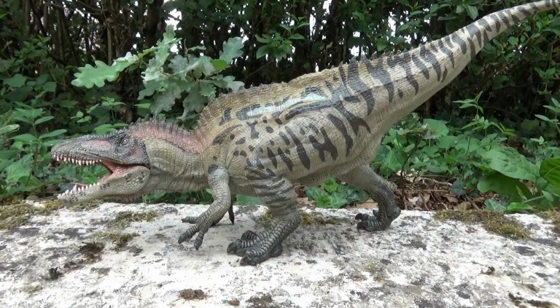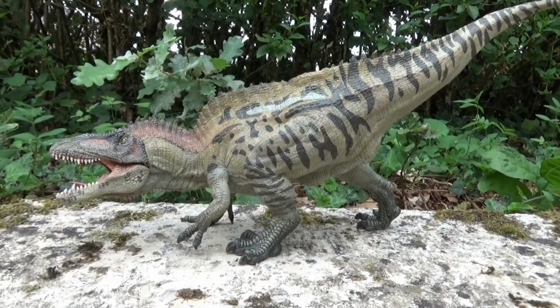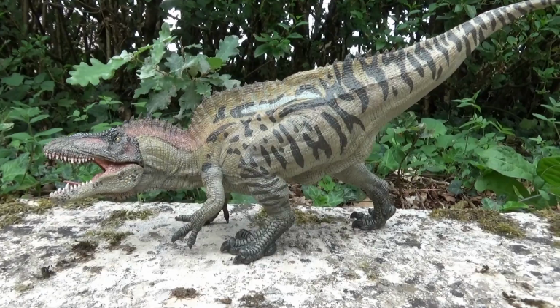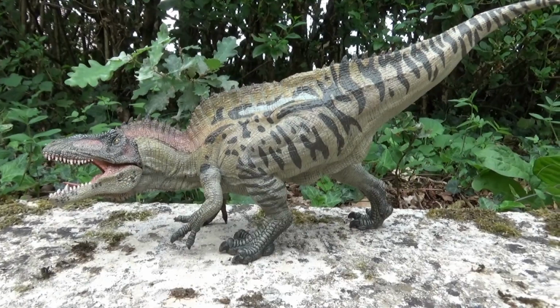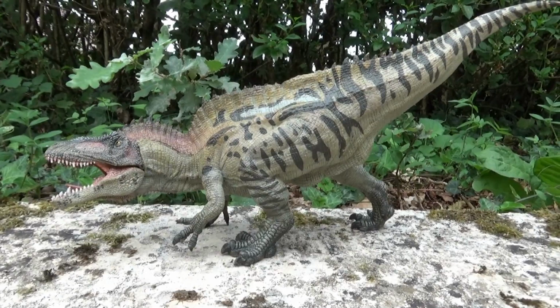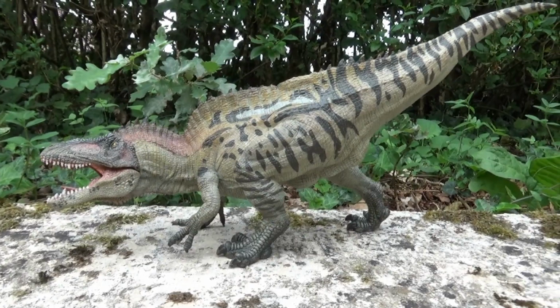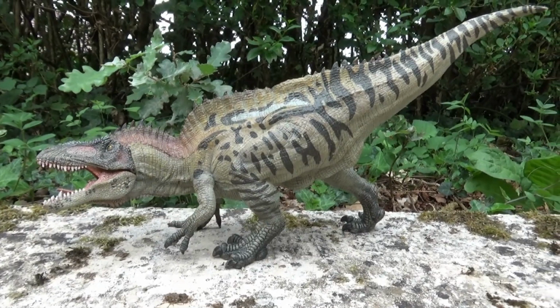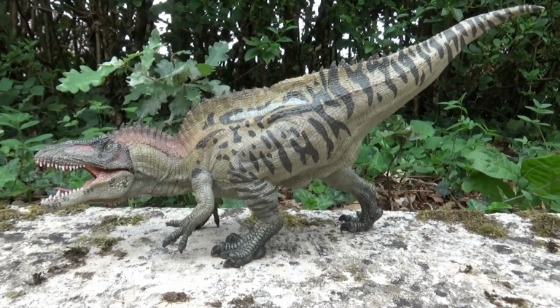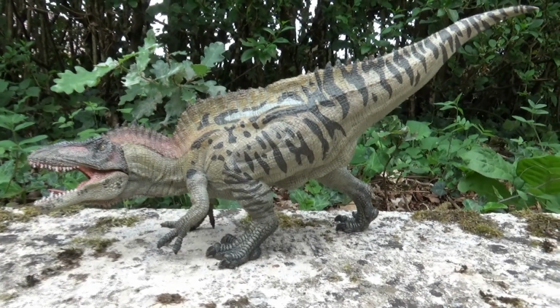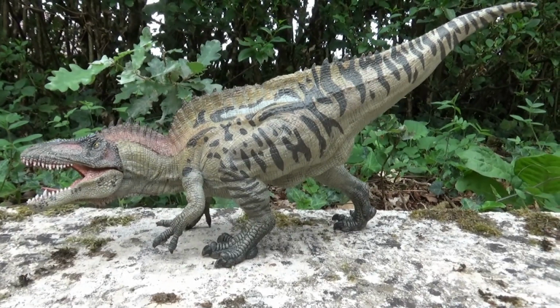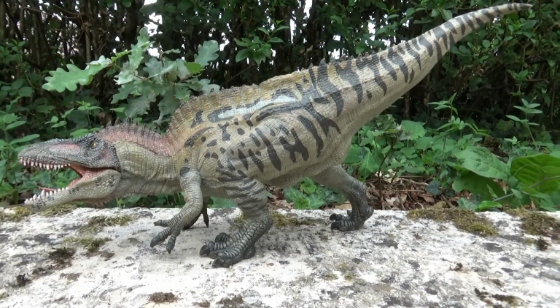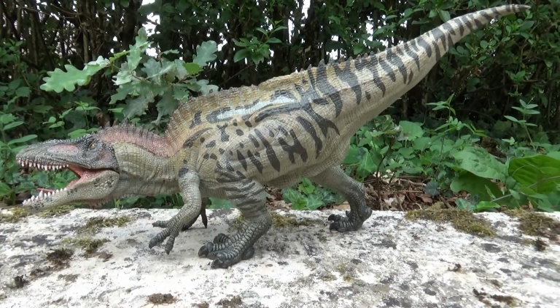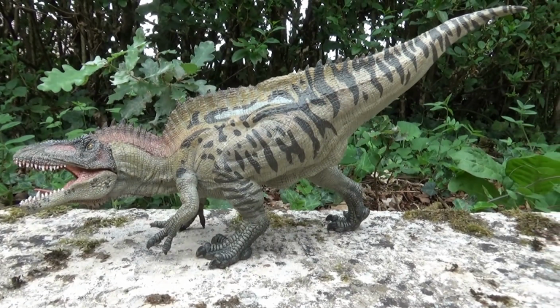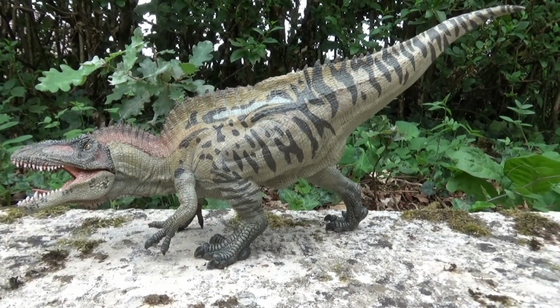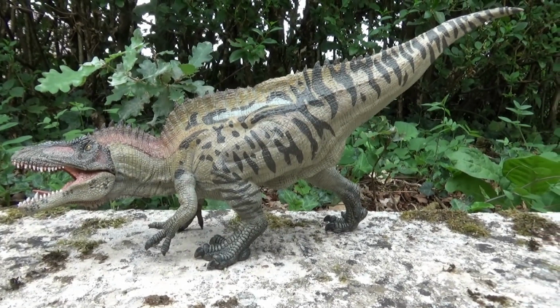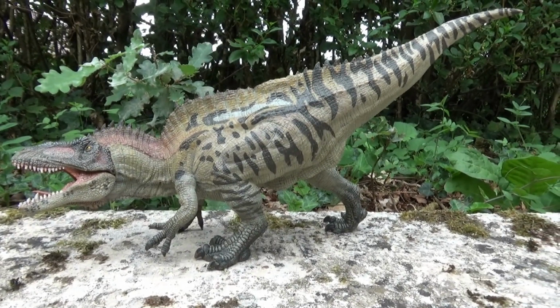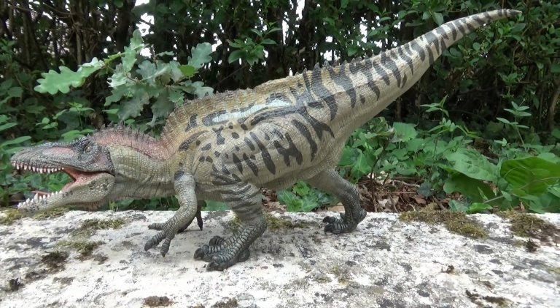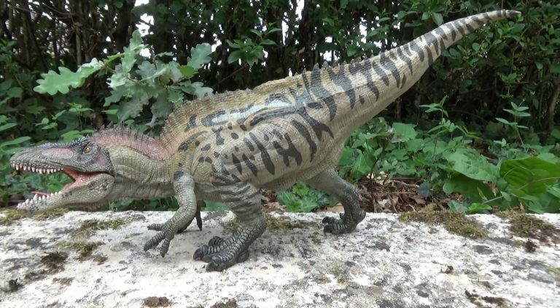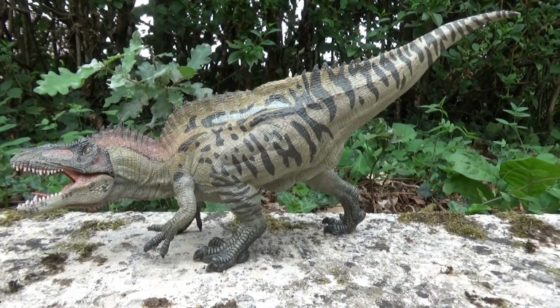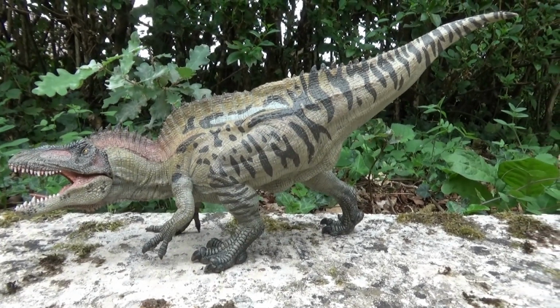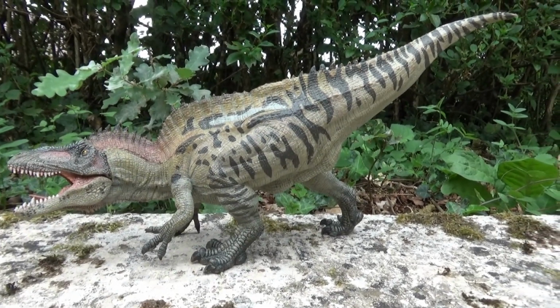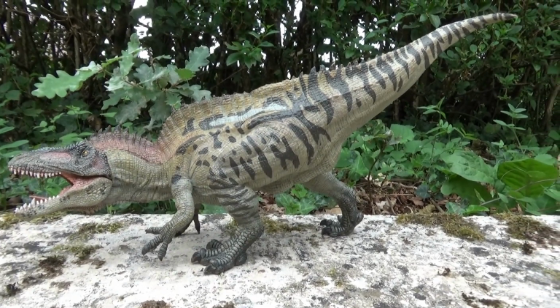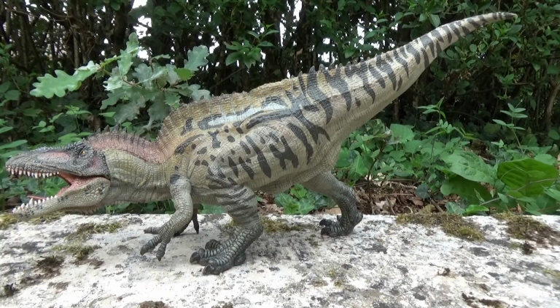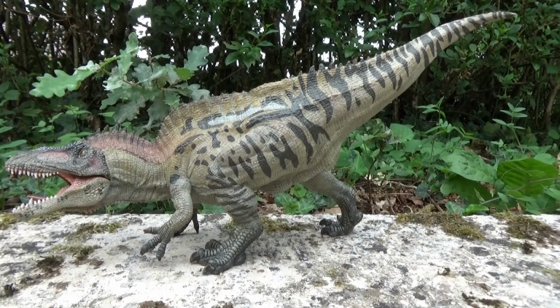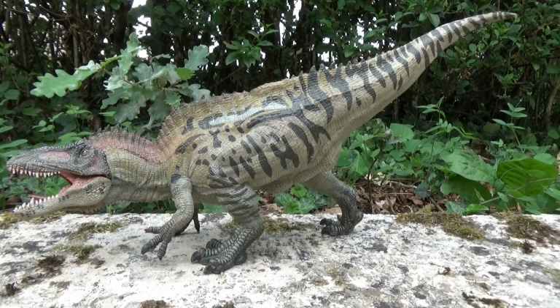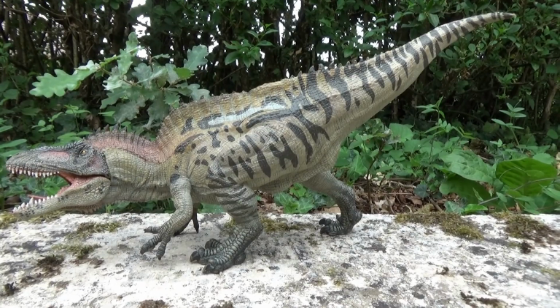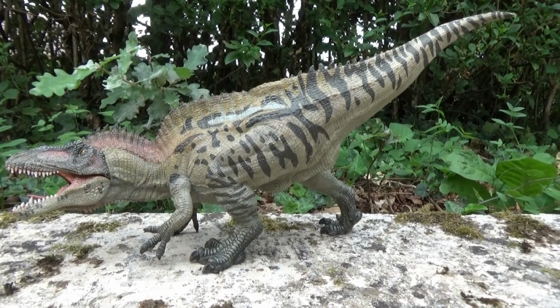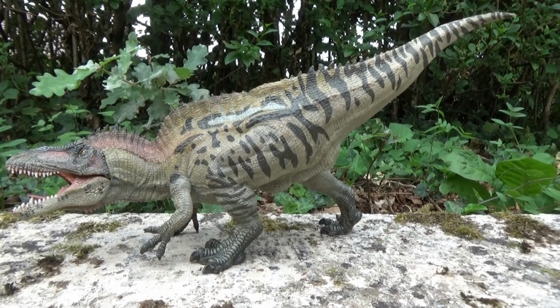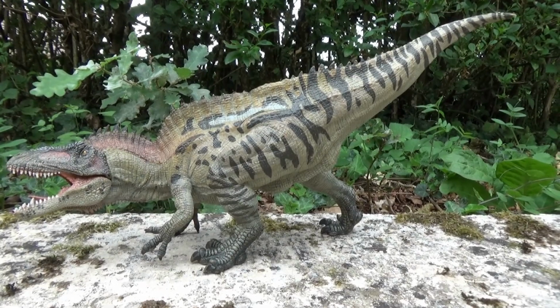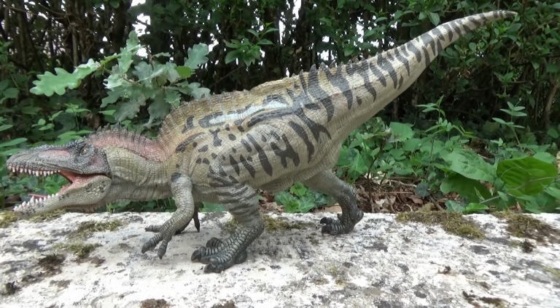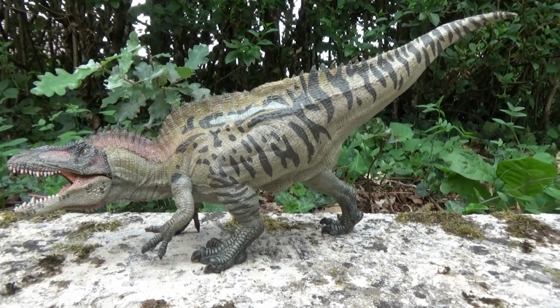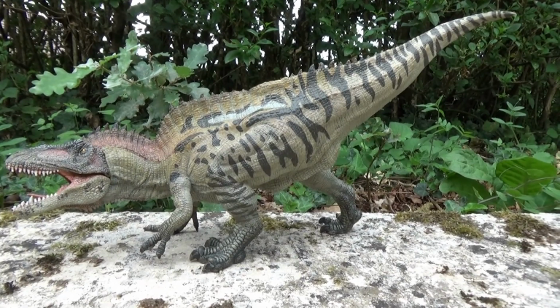A little history about this creature. Literally, Acrocanthosaurus means 'lizard with high spines'.